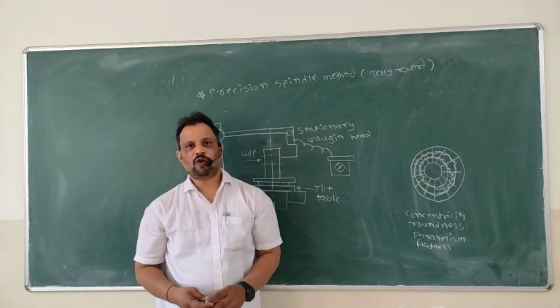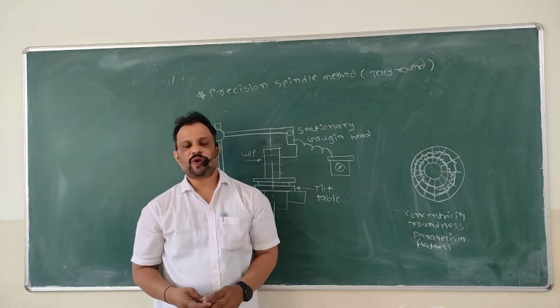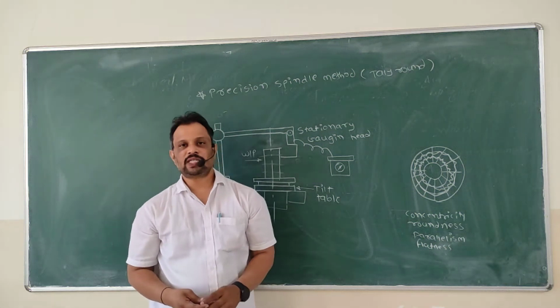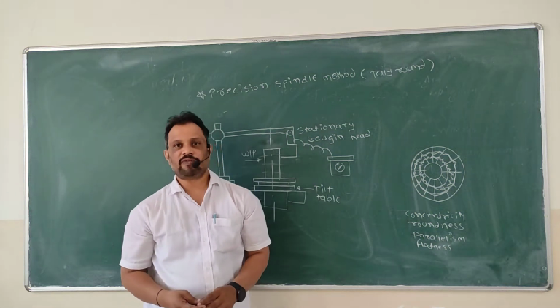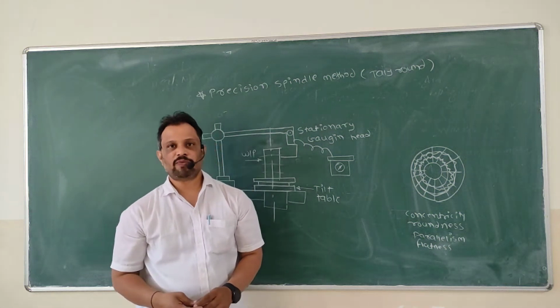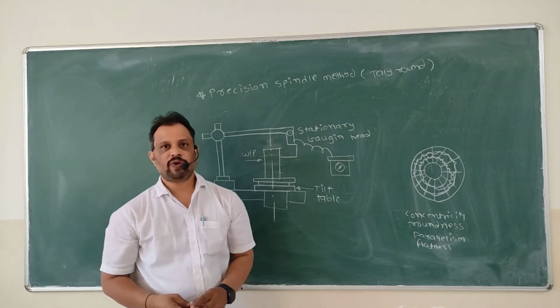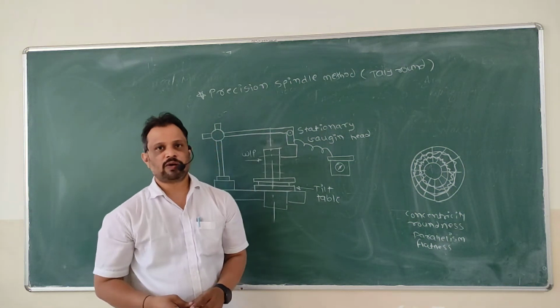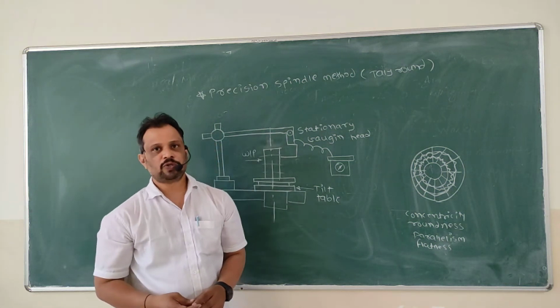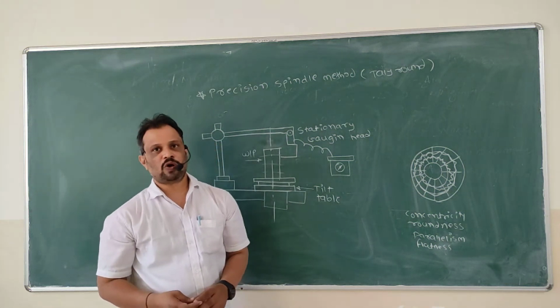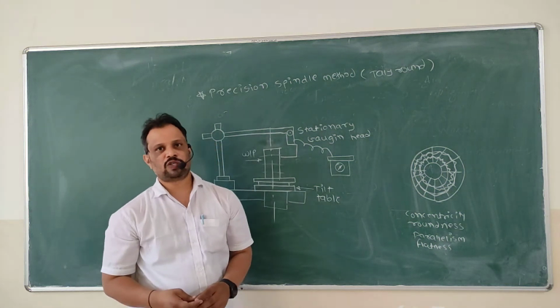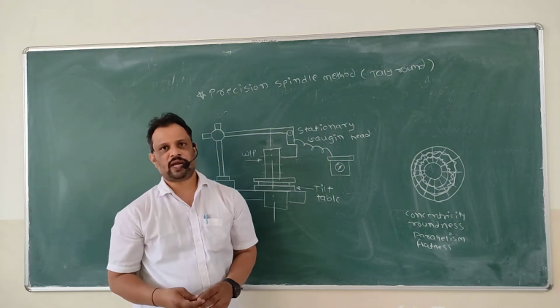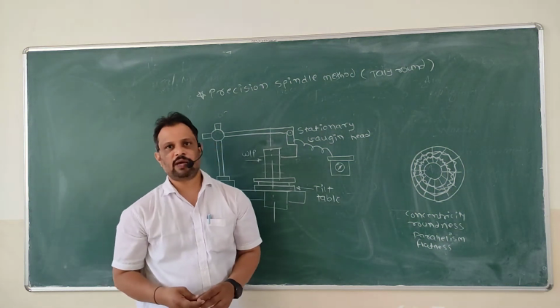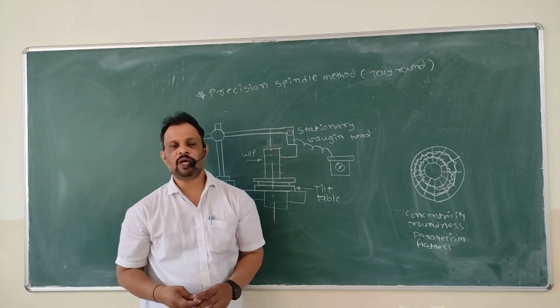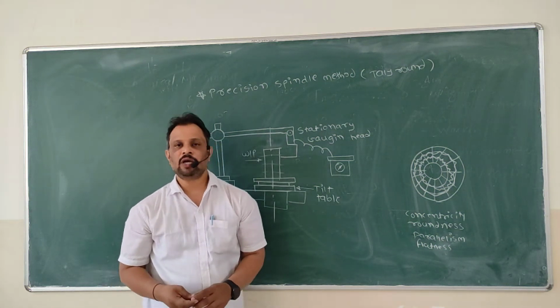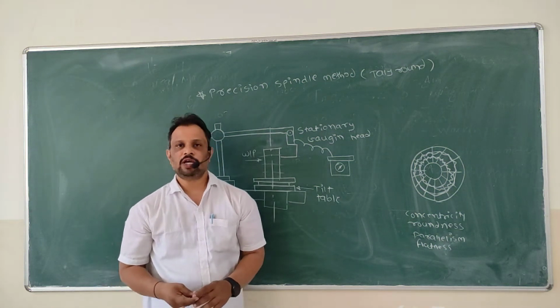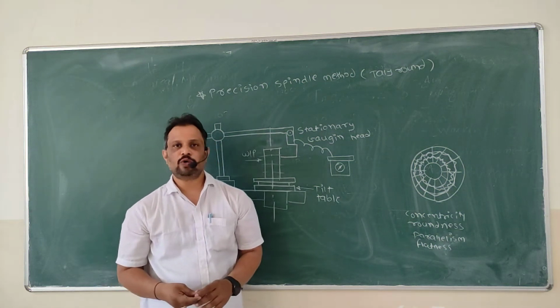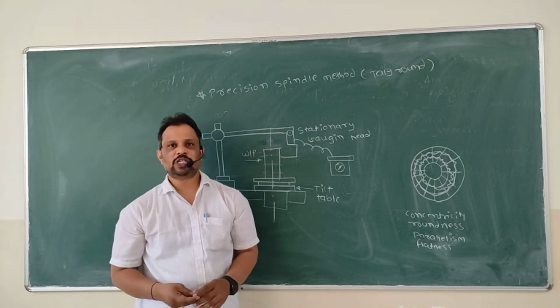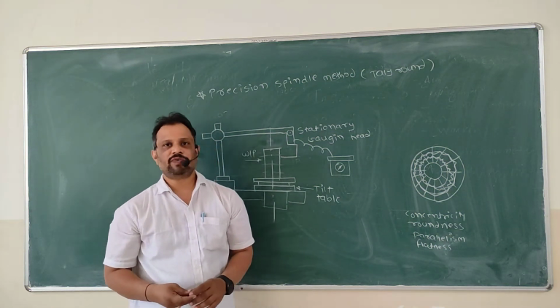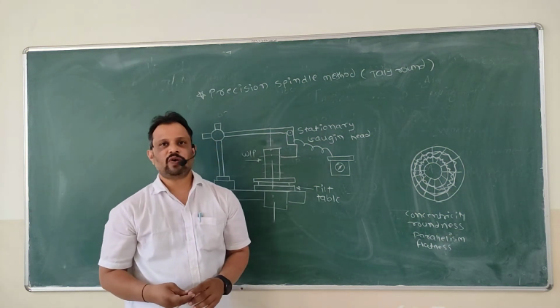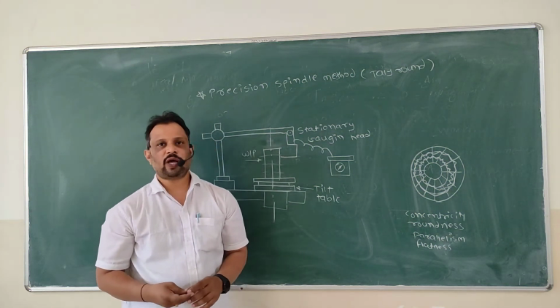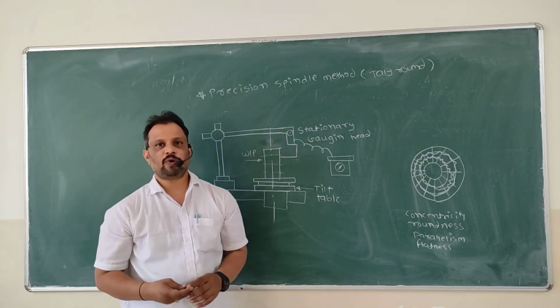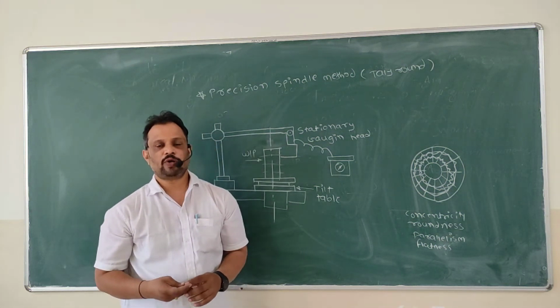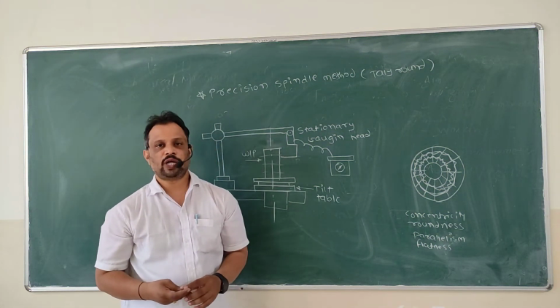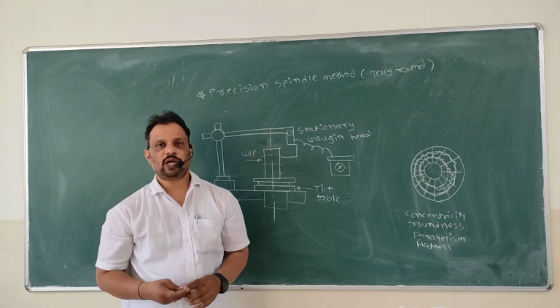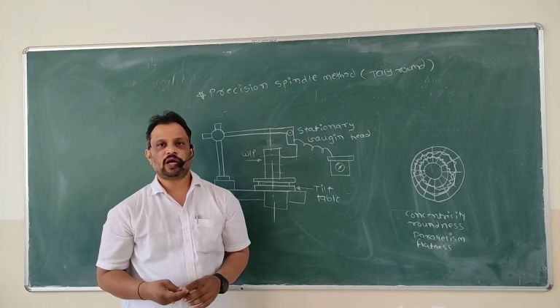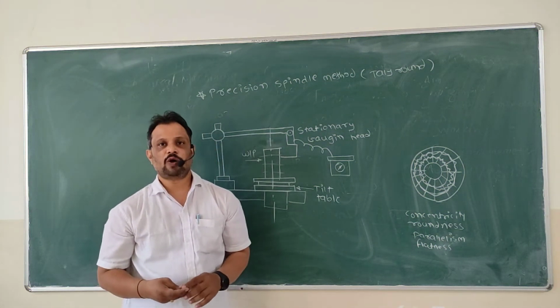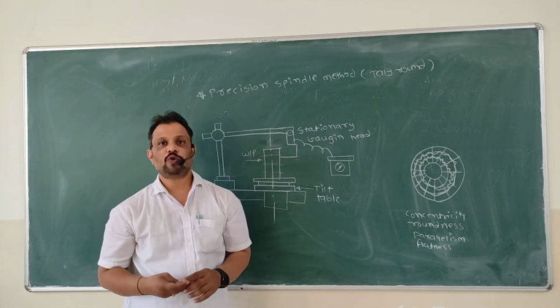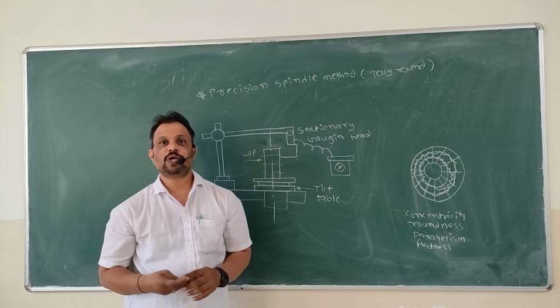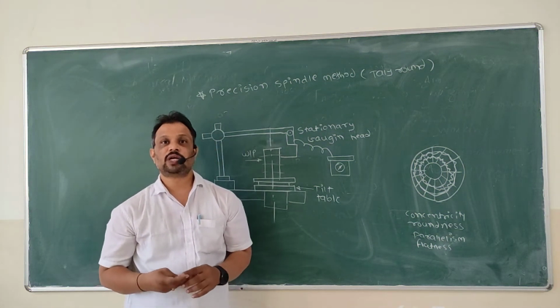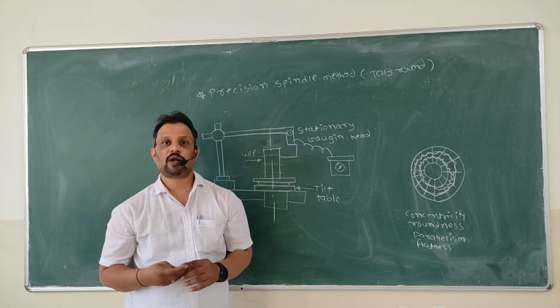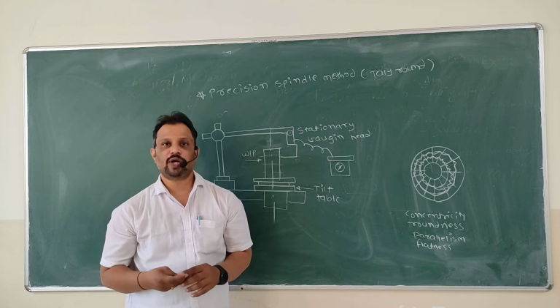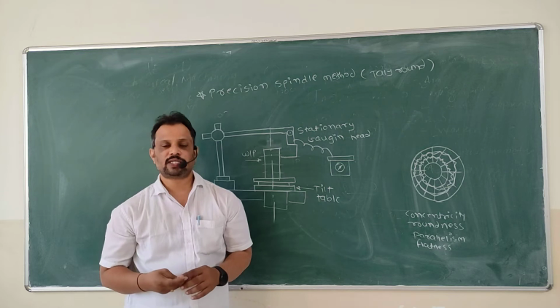Hello friends, I welcome you in Horizon Academy. In today's video I am going to tell how to measure roundness.